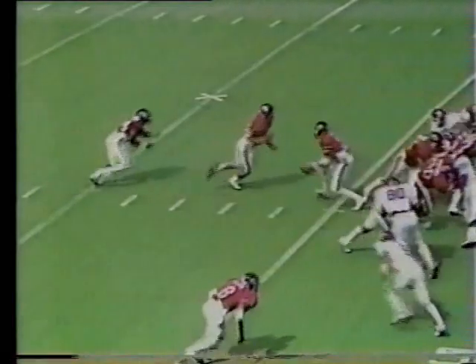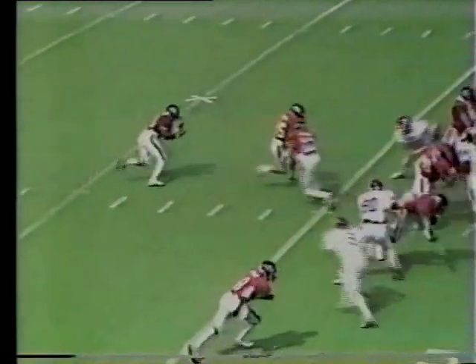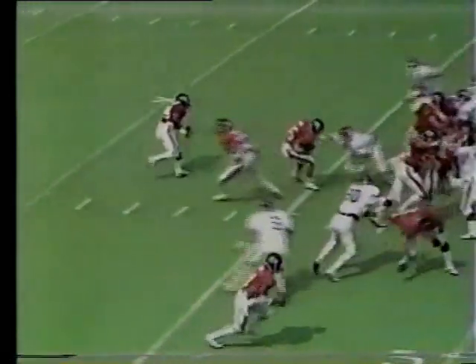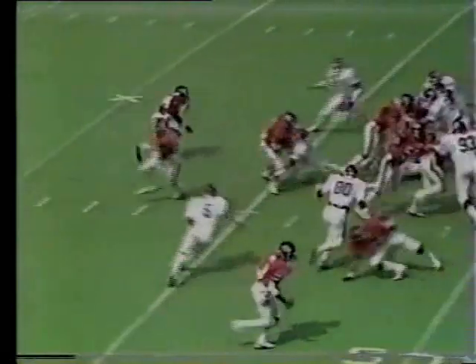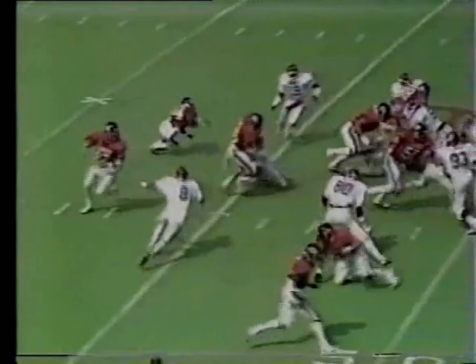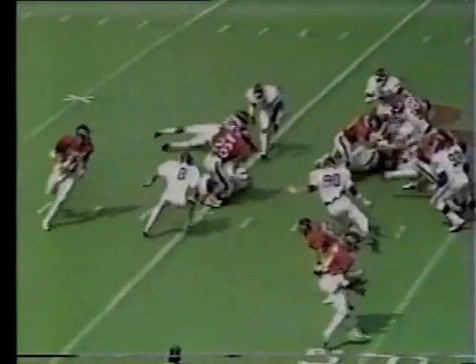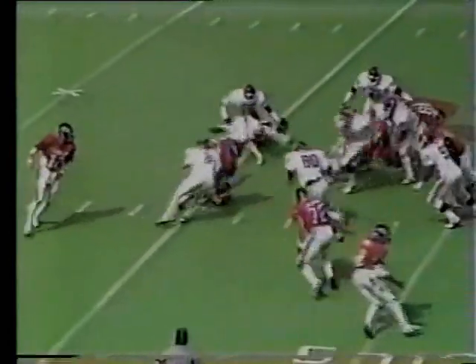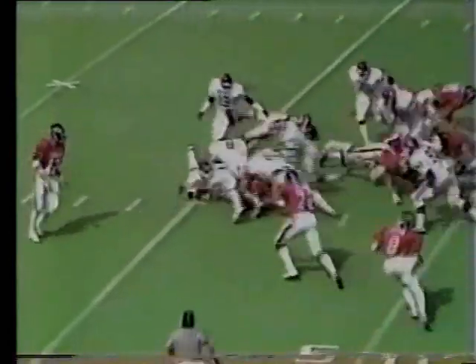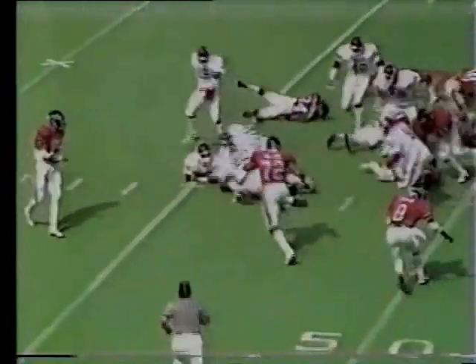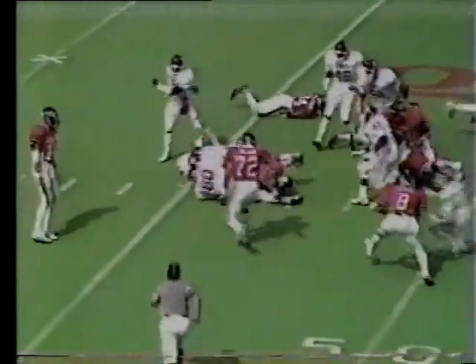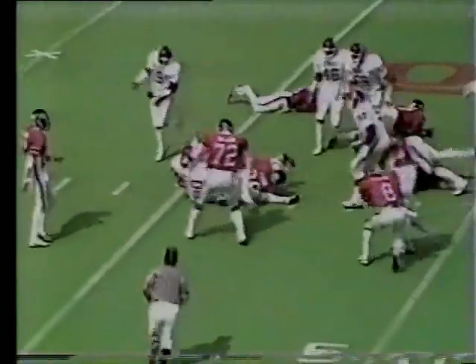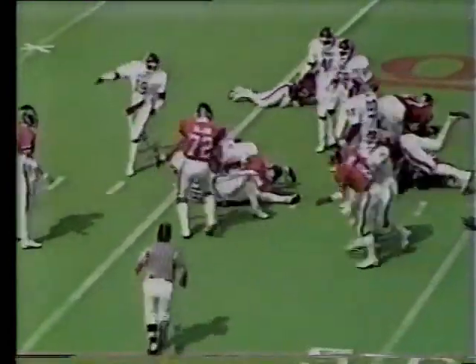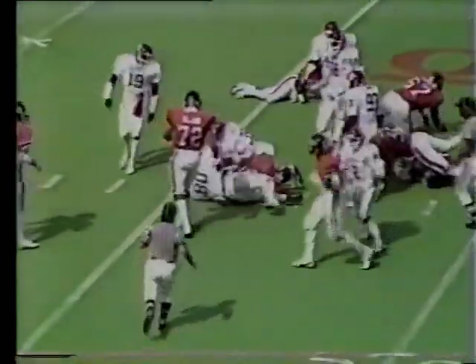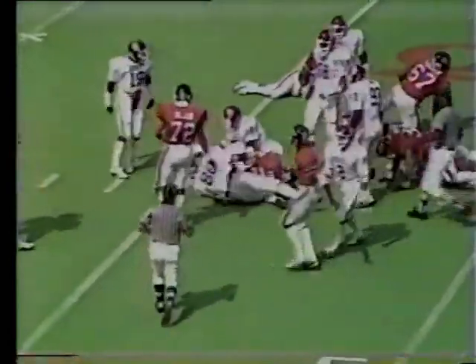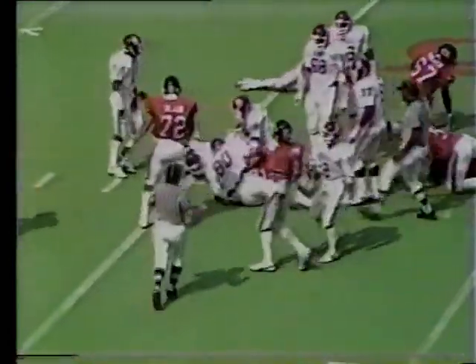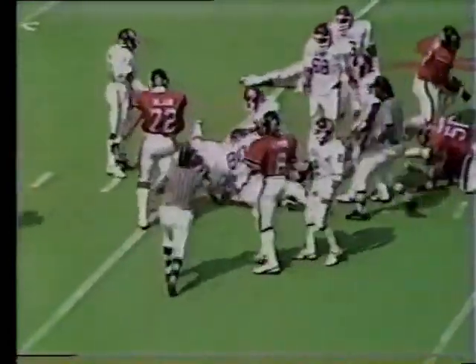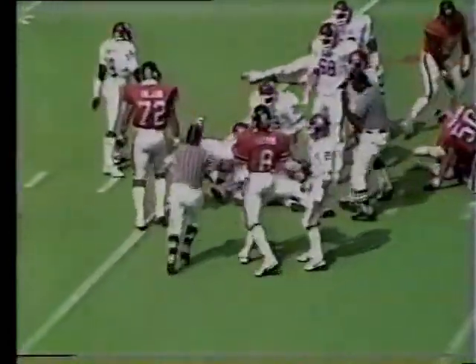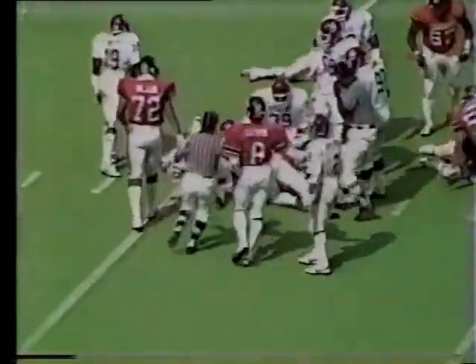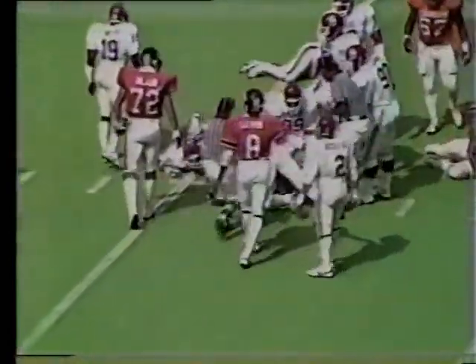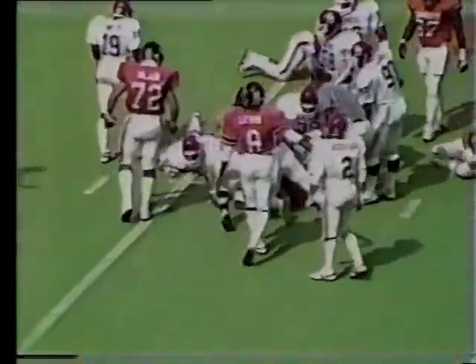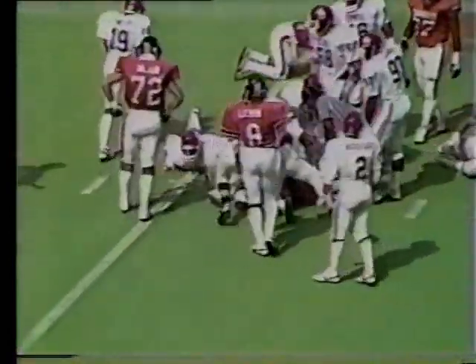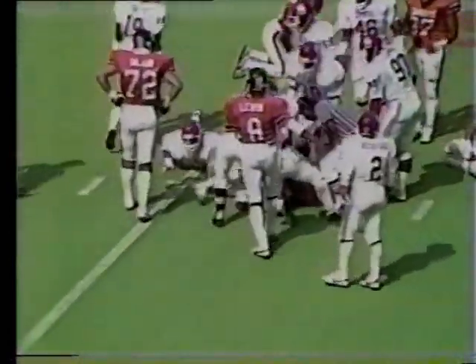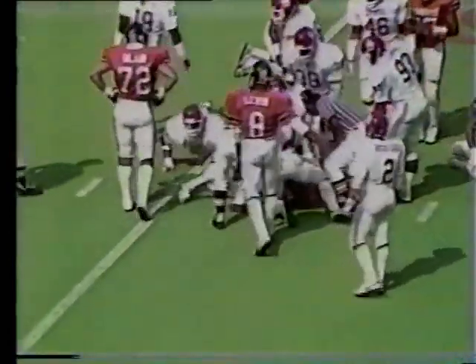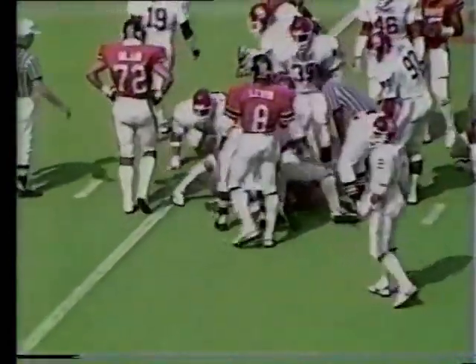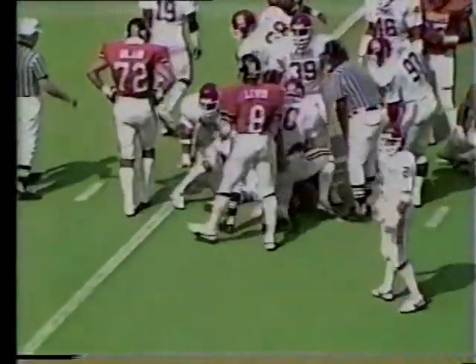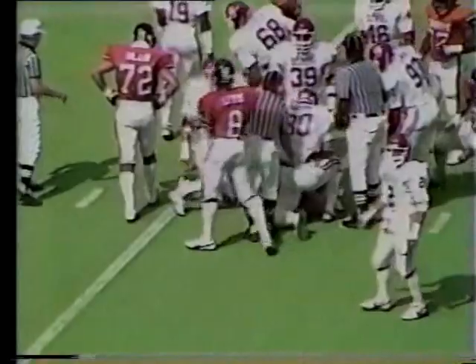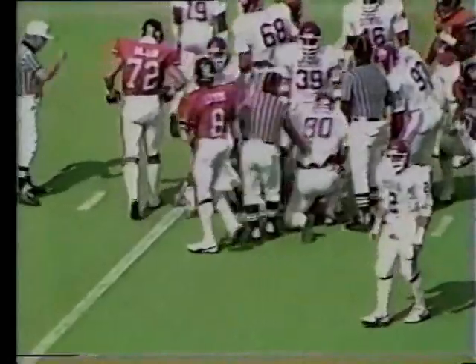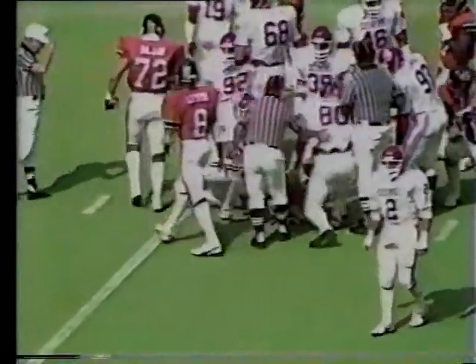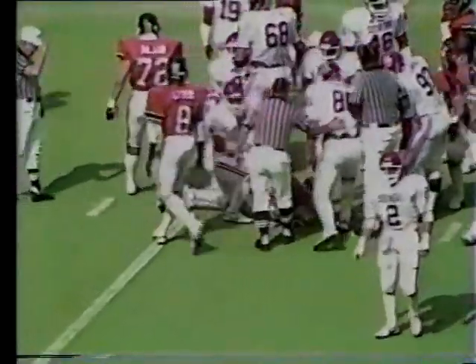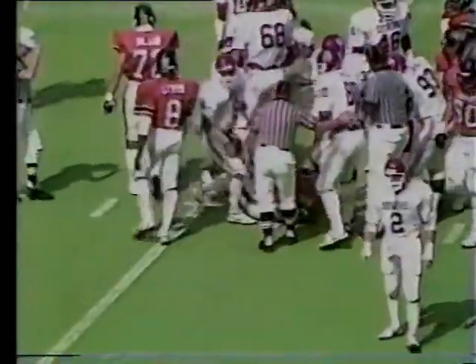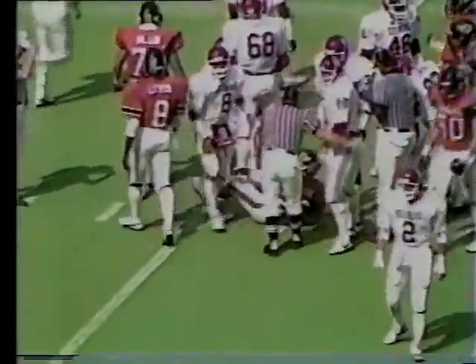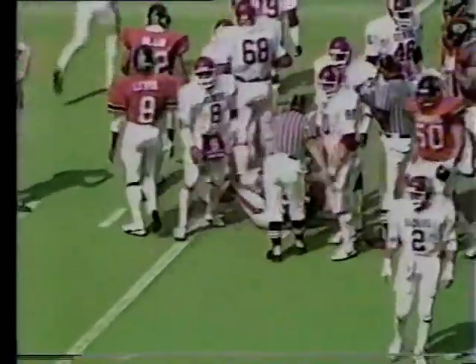Hildger on a long count up the middle. Nothing there. What a terrible play. I don't understand that play at all, Robbie.